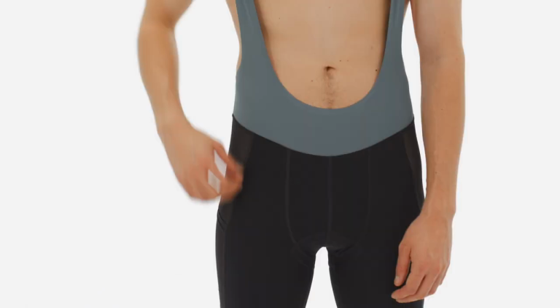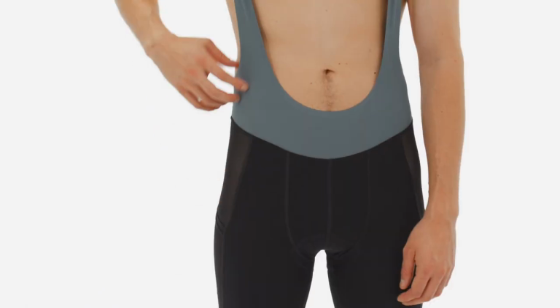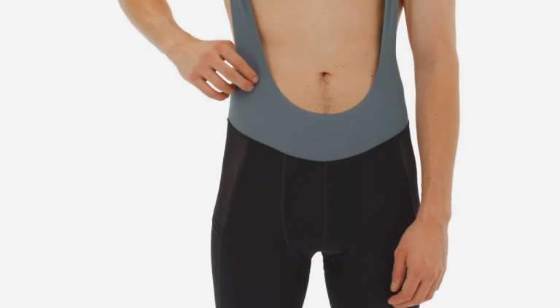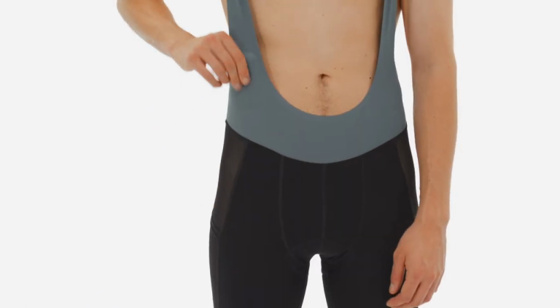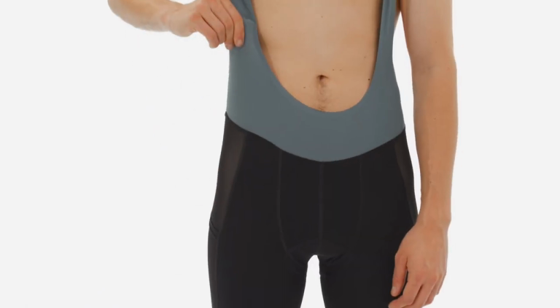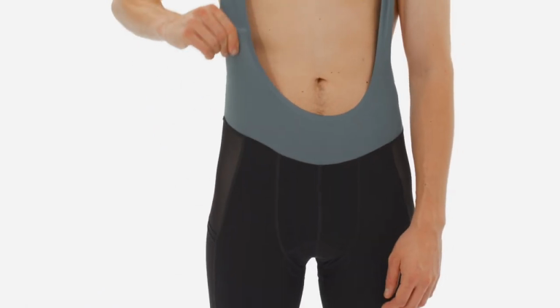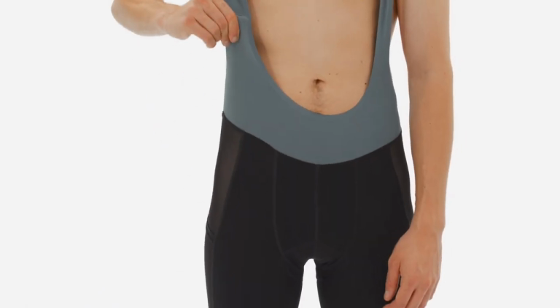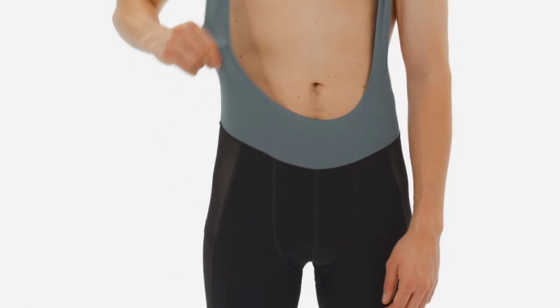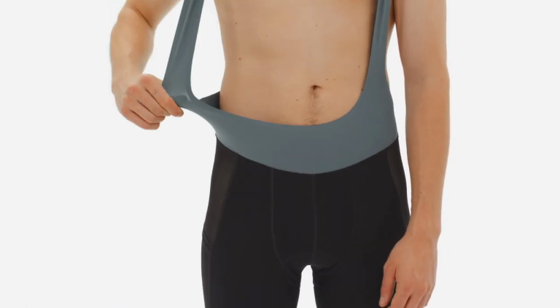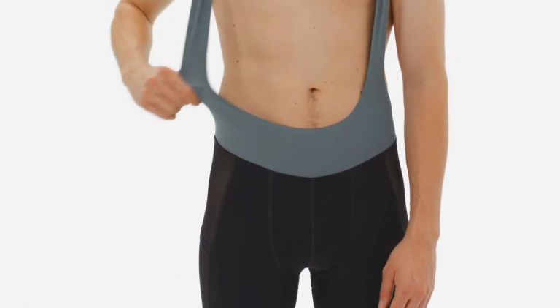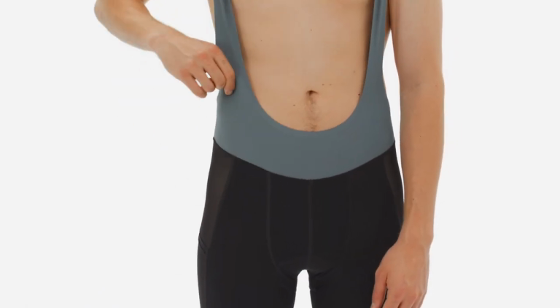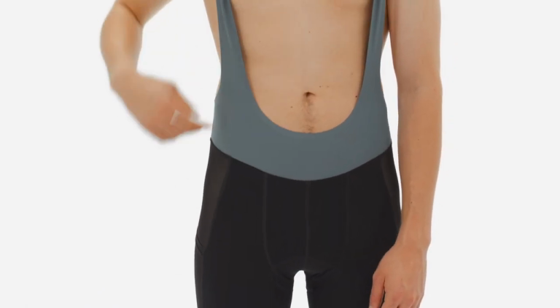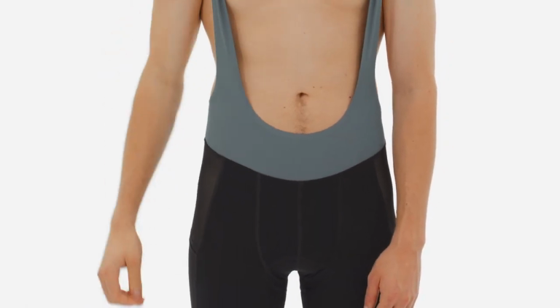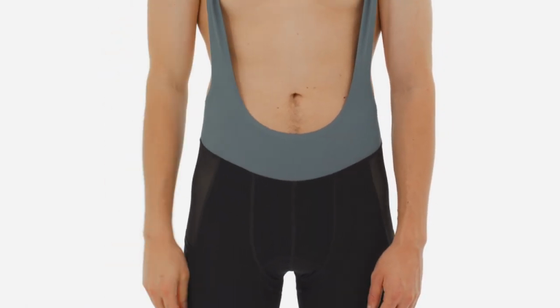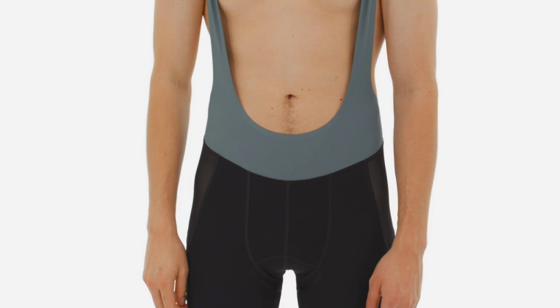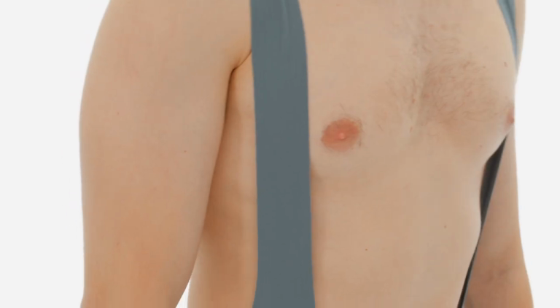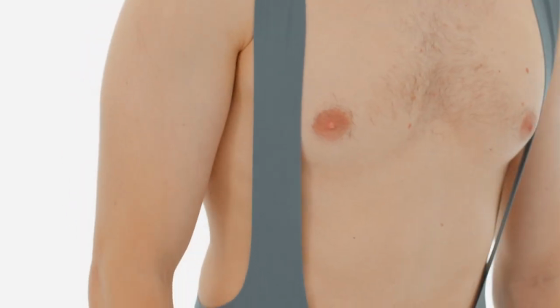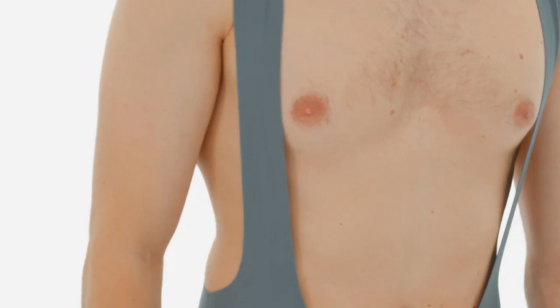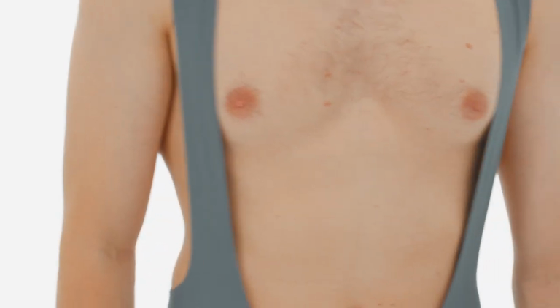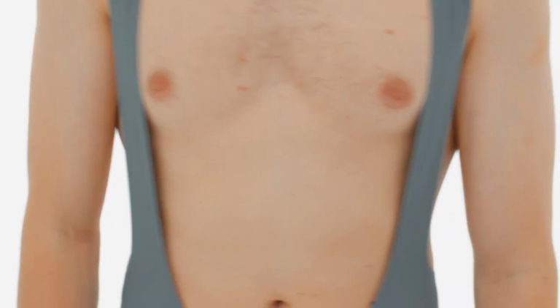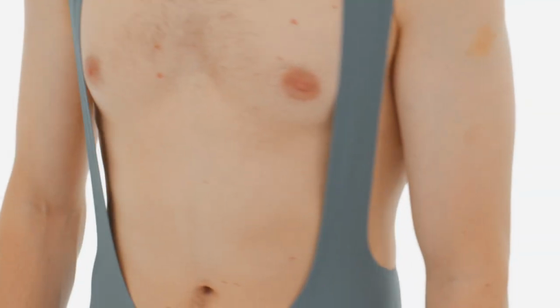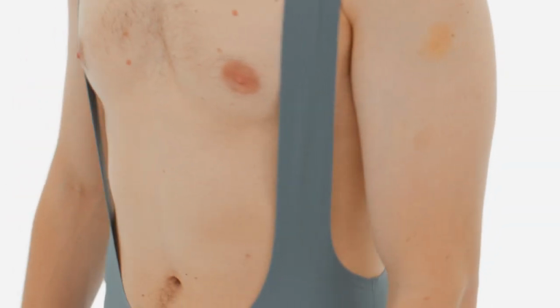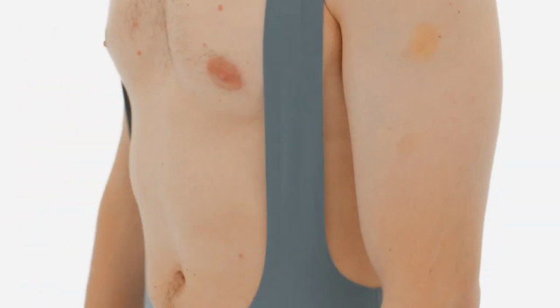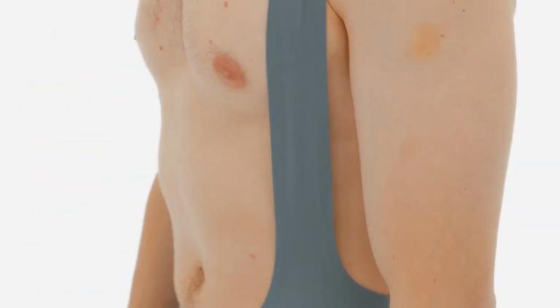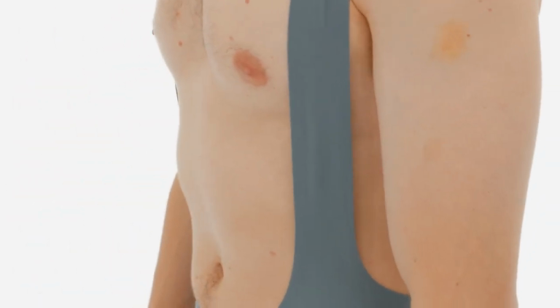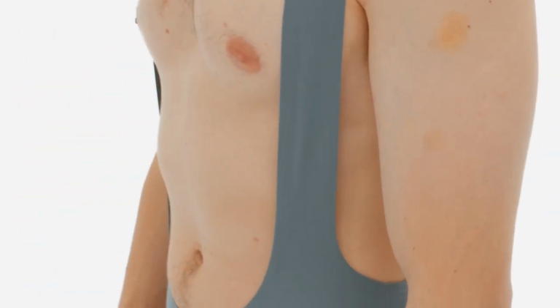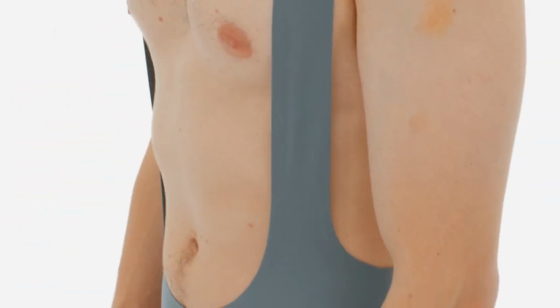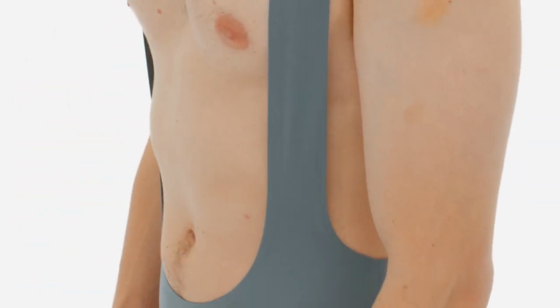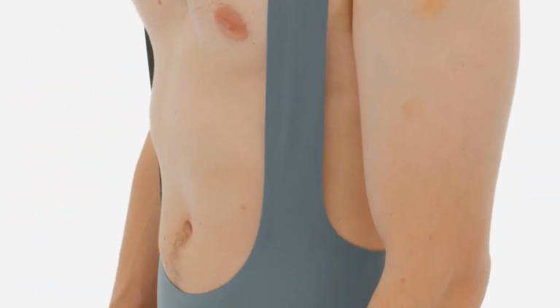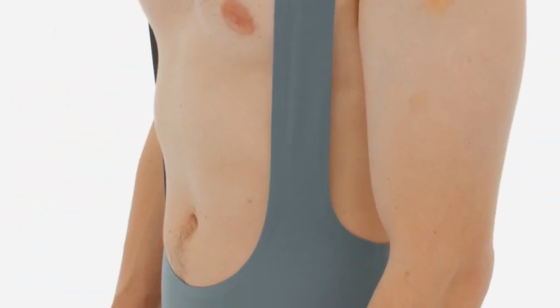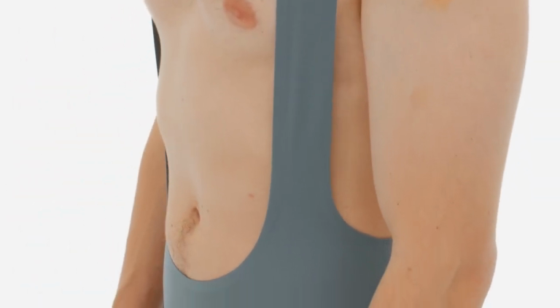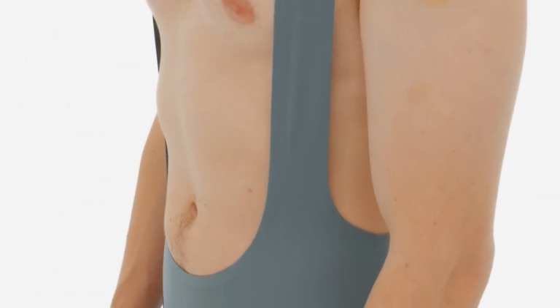The bib's powerfully stretchy suspenders use glued edges and stitchless construction for soft, torso-hugging stability without chafing.